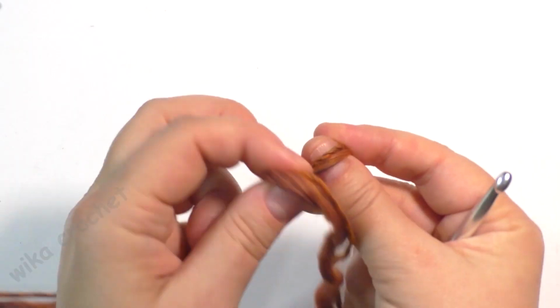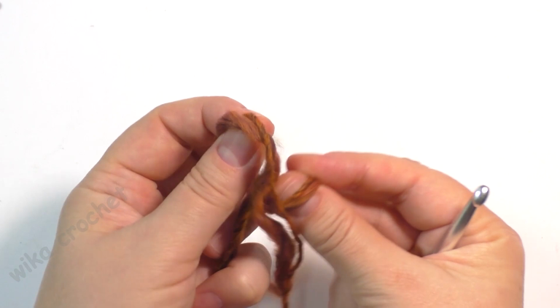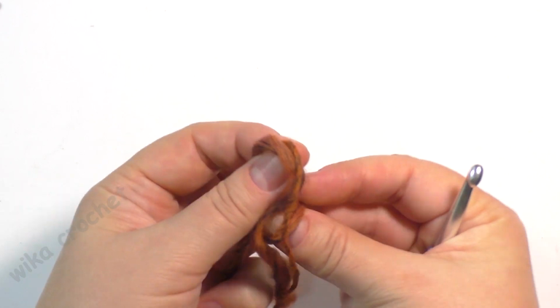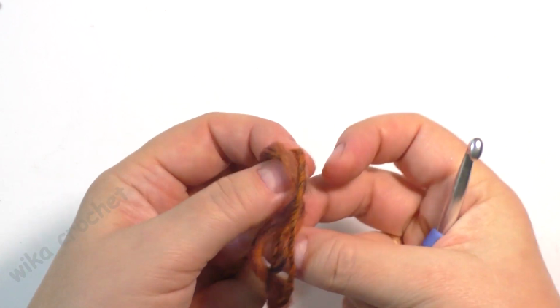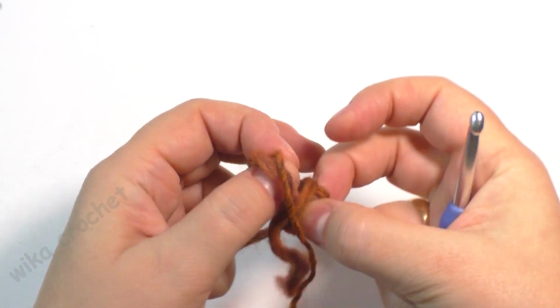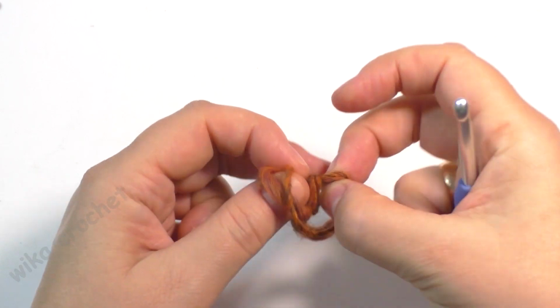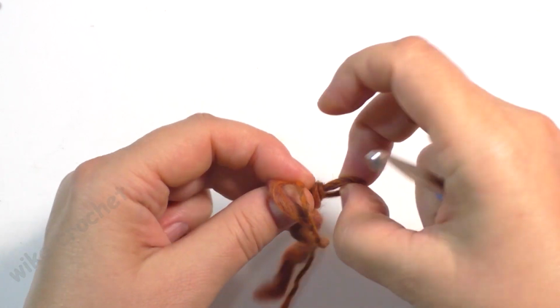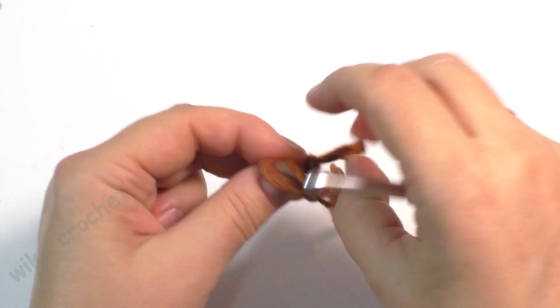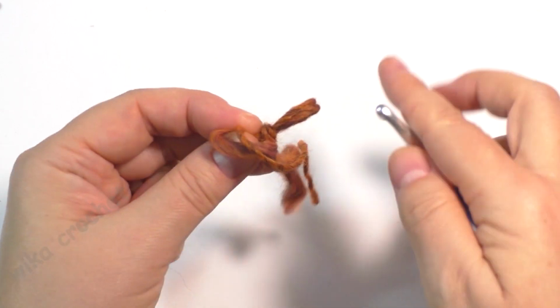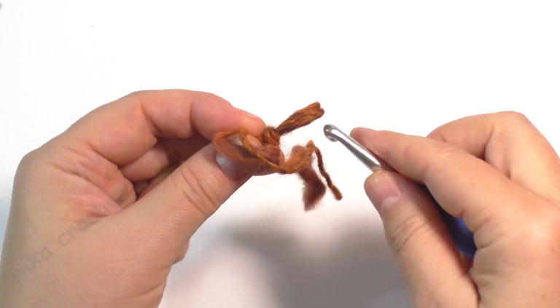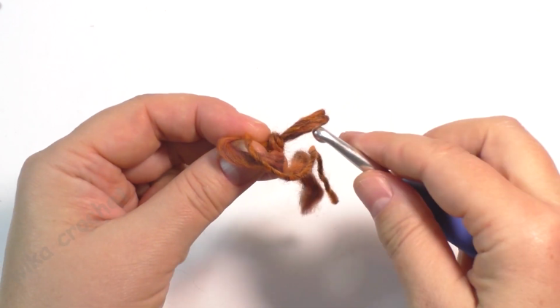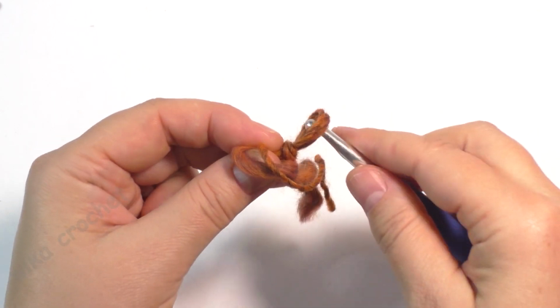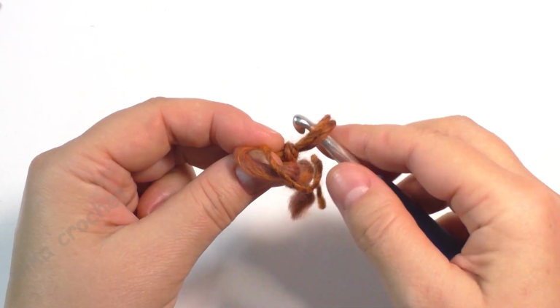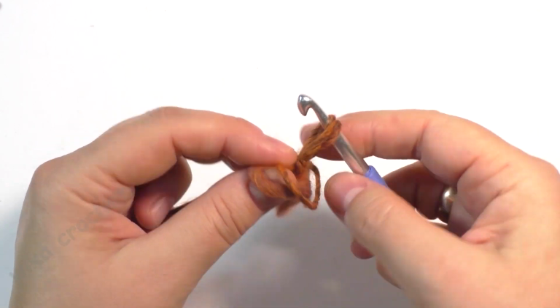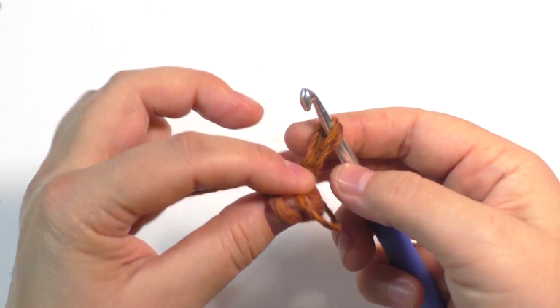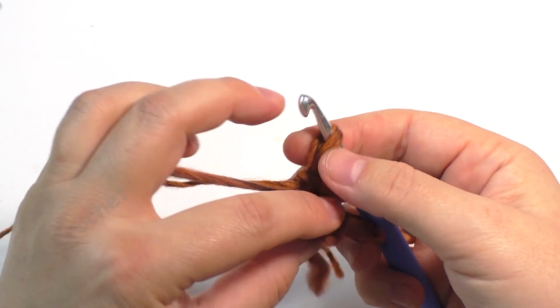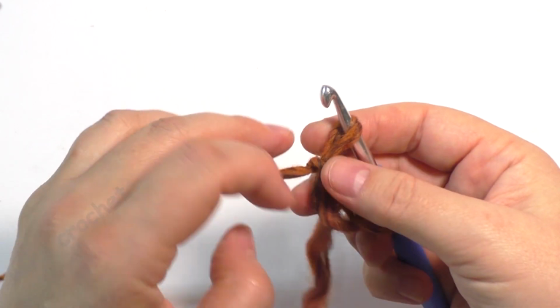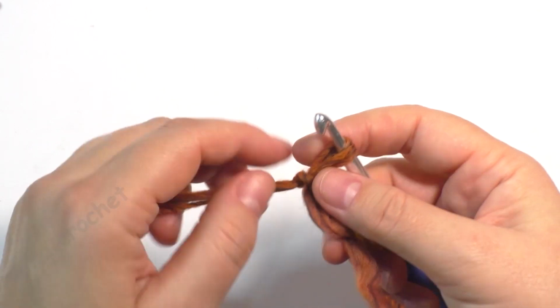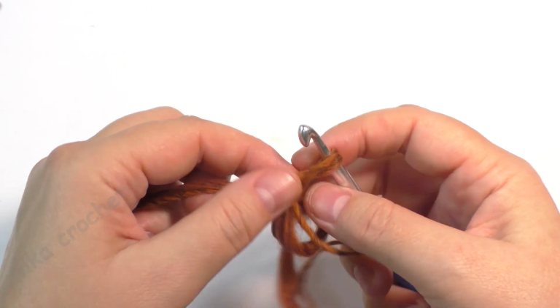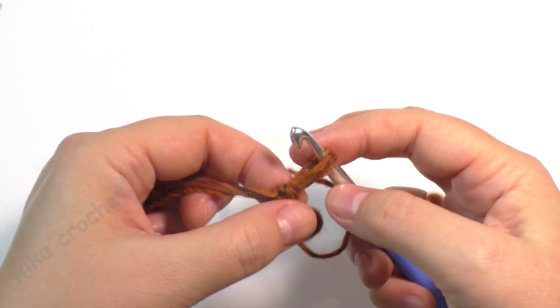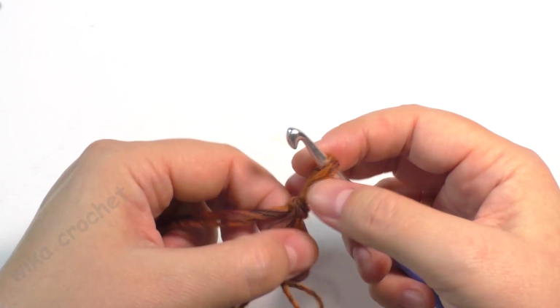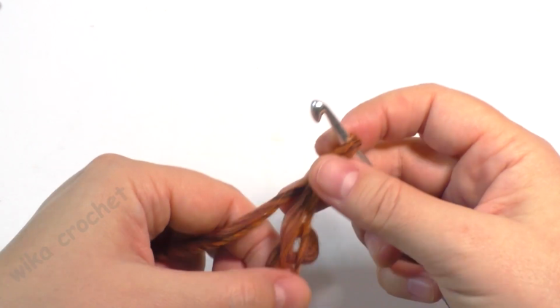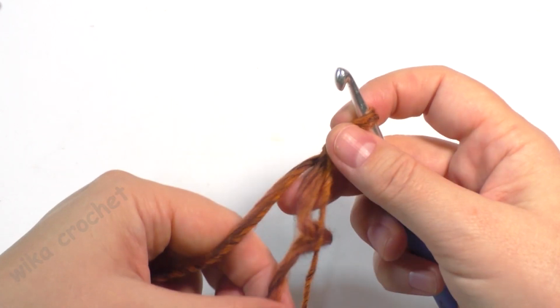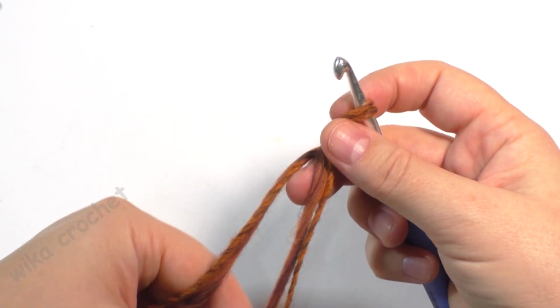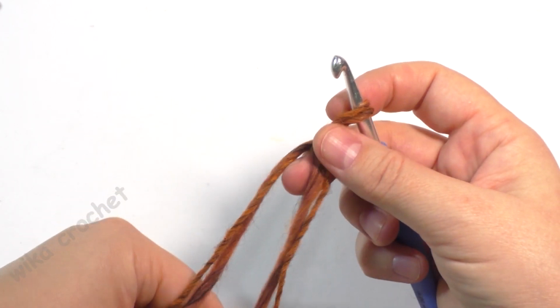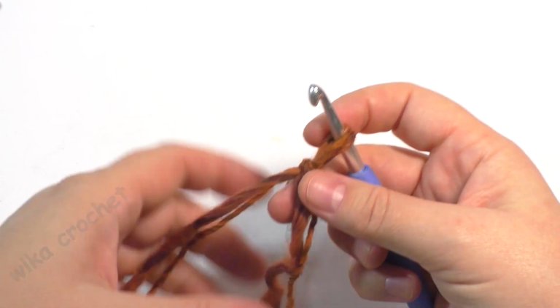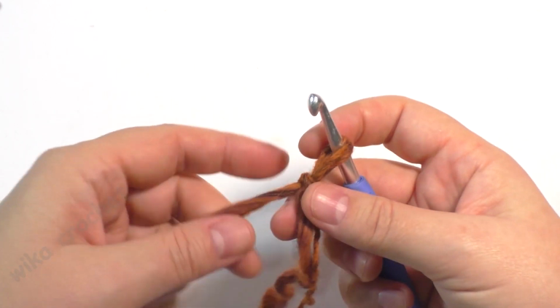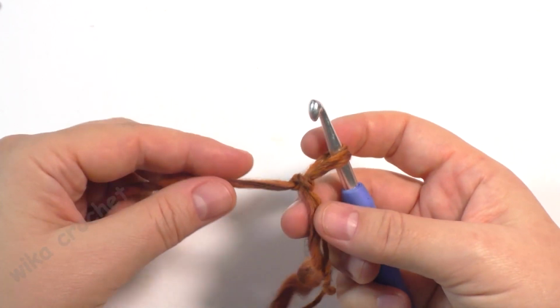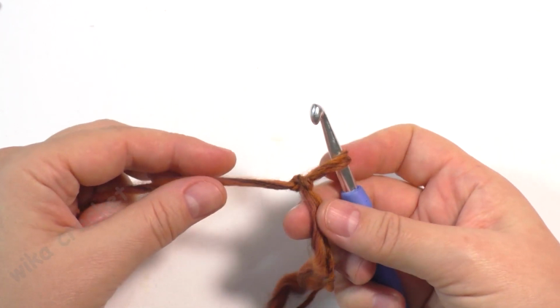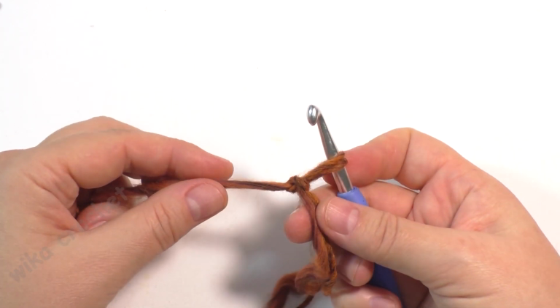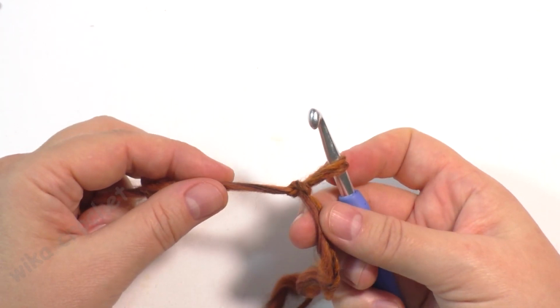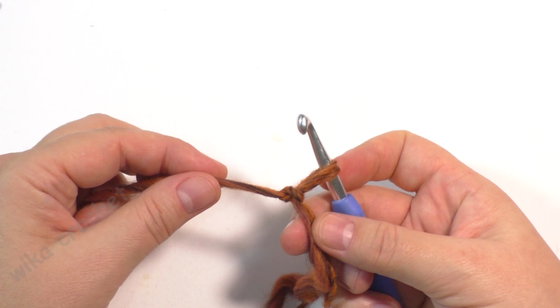Start your crochet circle with a chain 2. Begin with a slip knot.